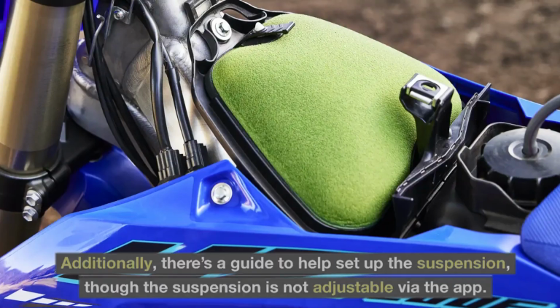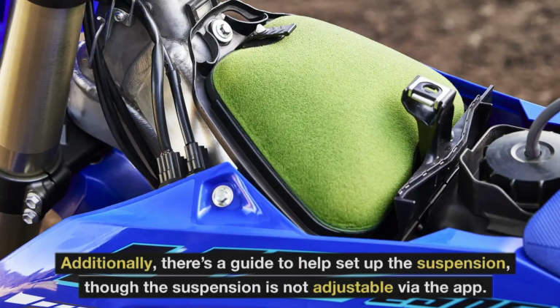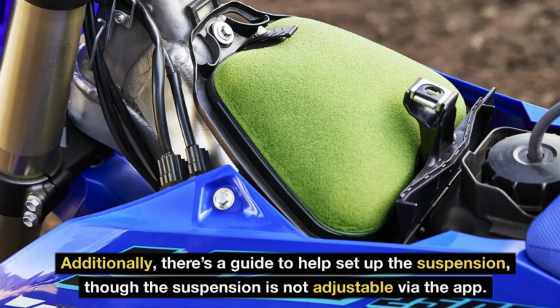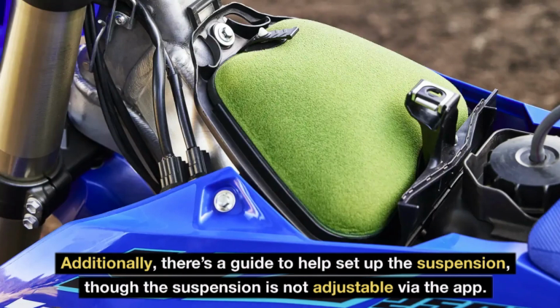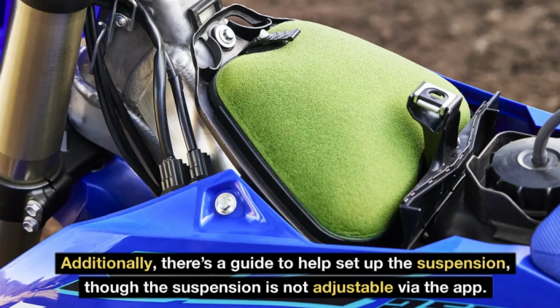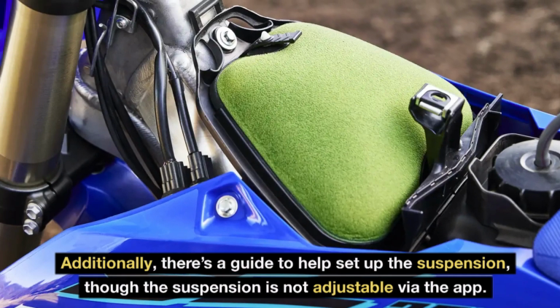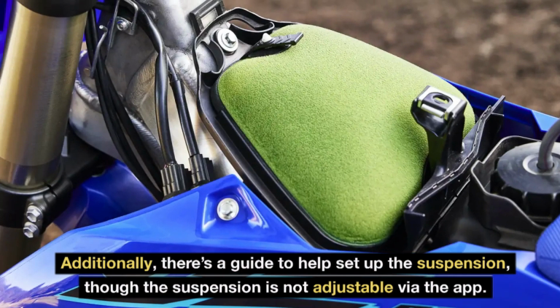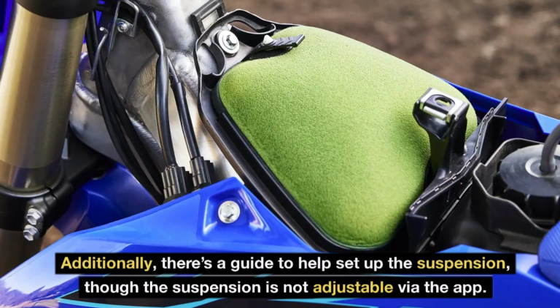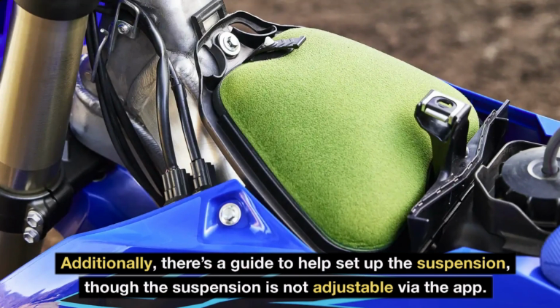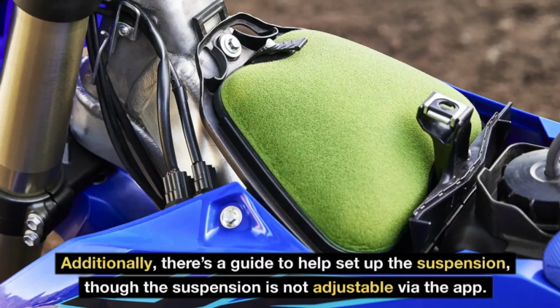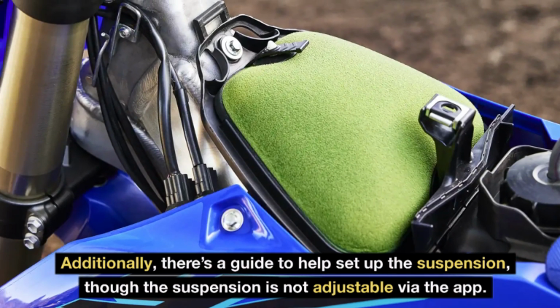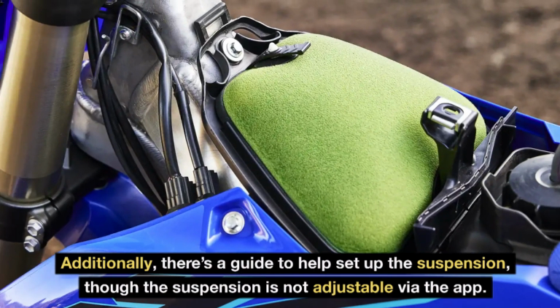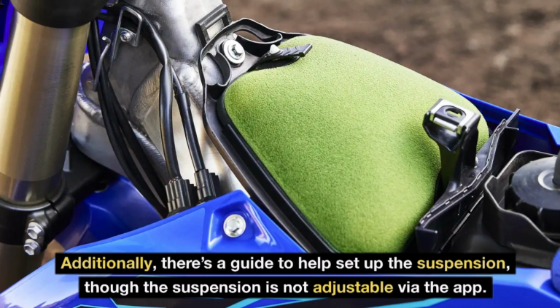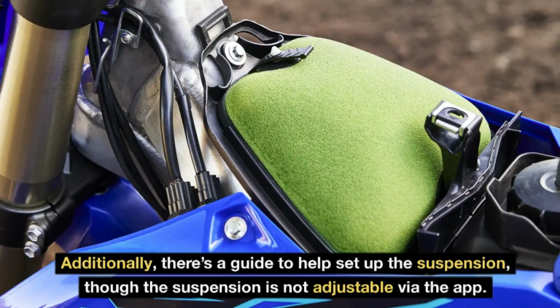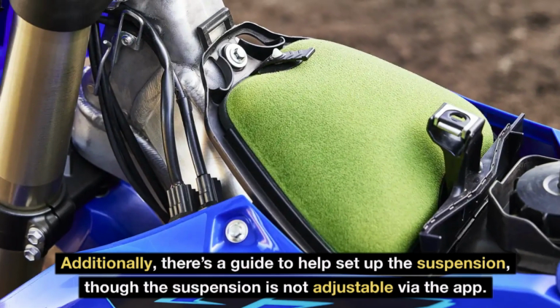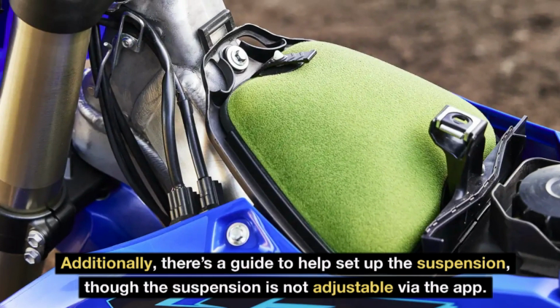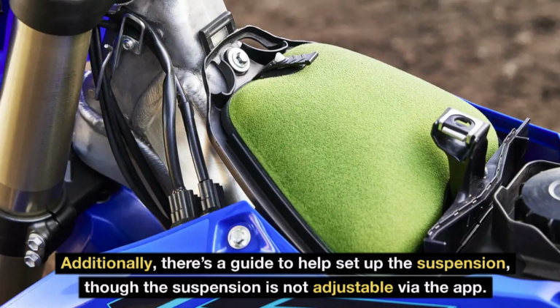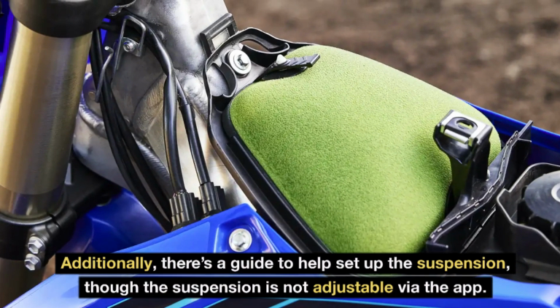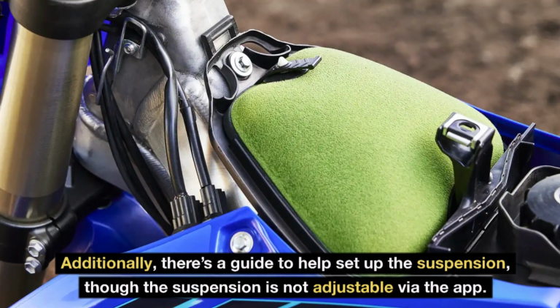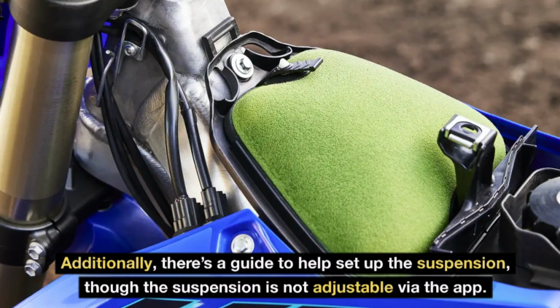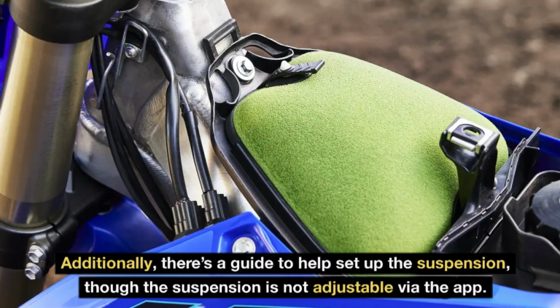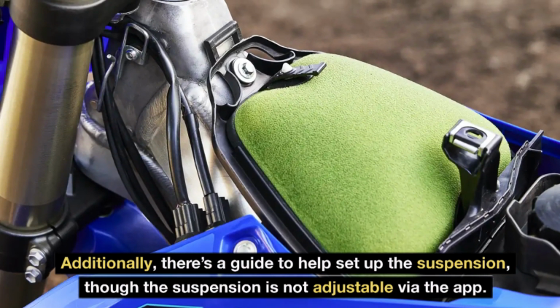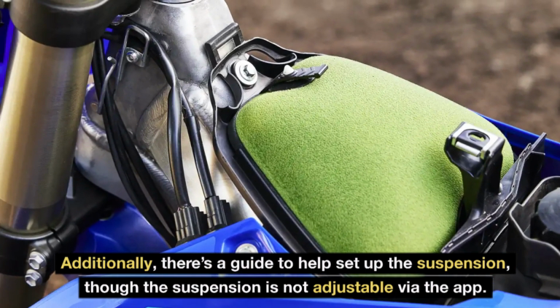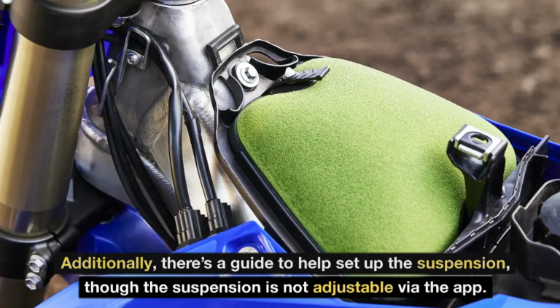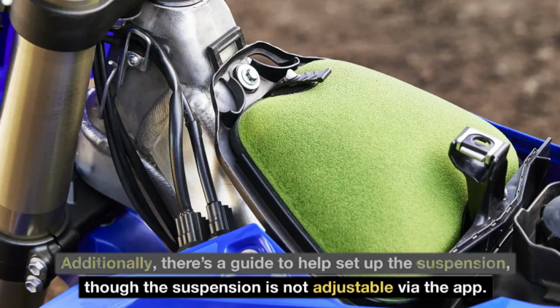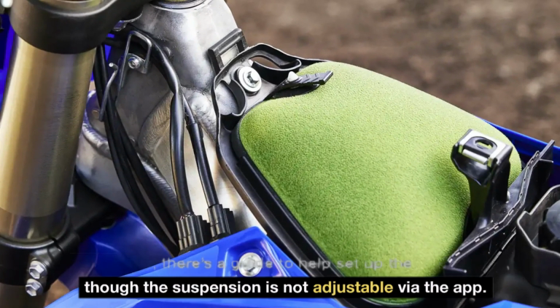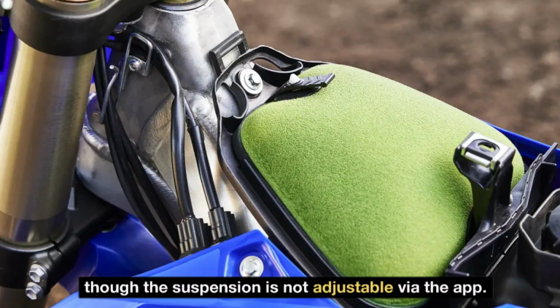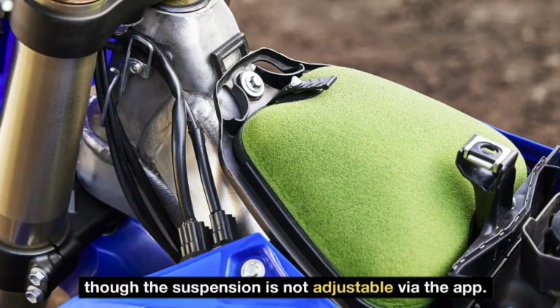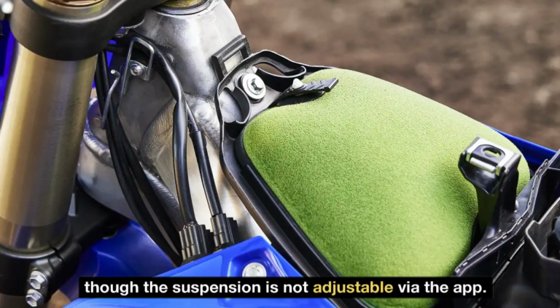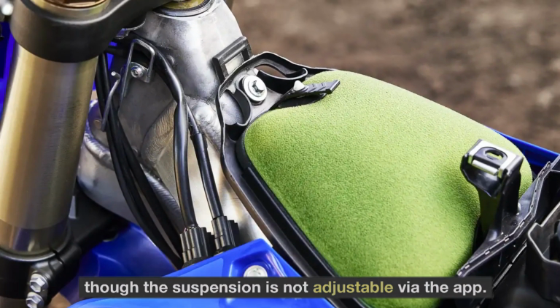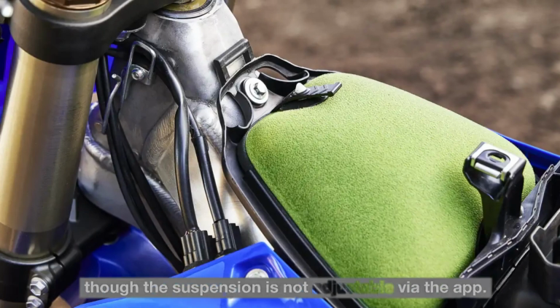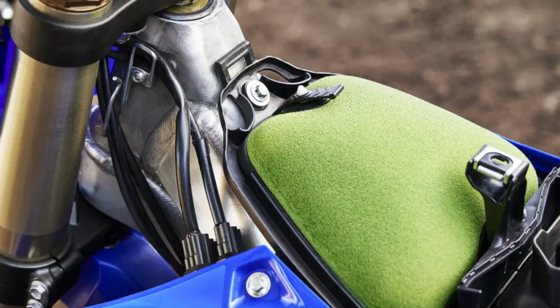Additionally, there's a guide to help set up the suspension, though the suspension is not adjustable via the app.